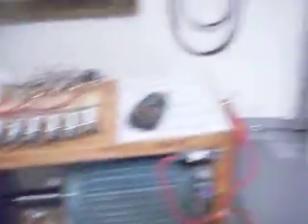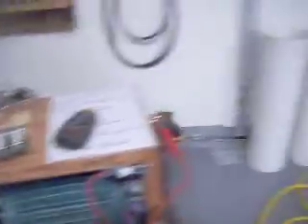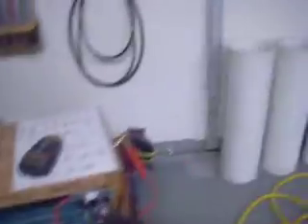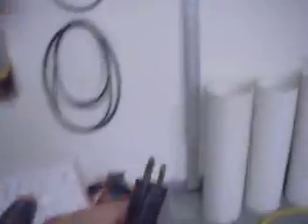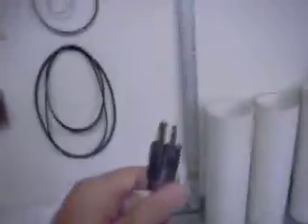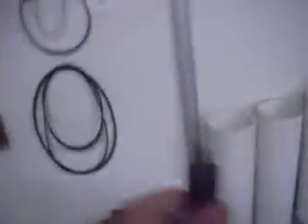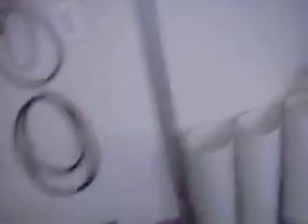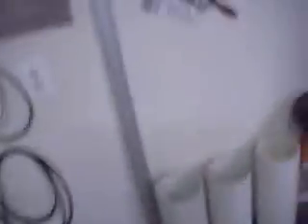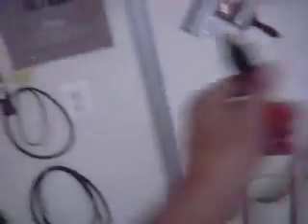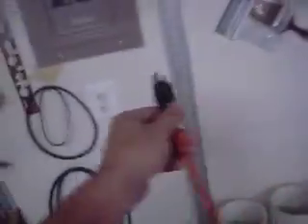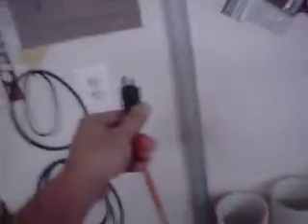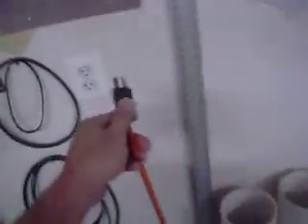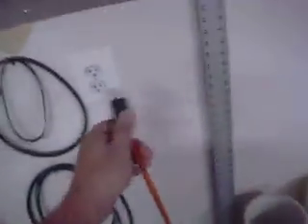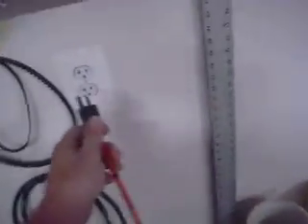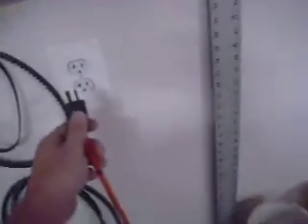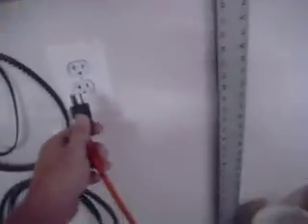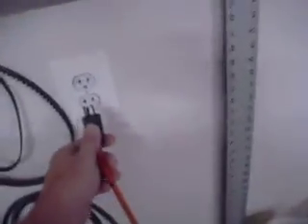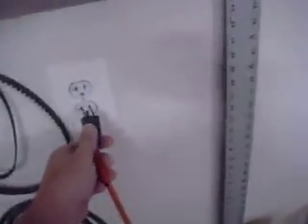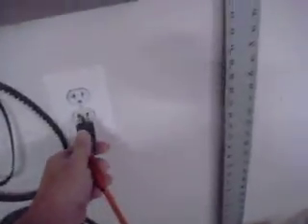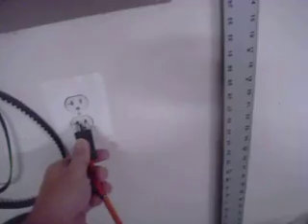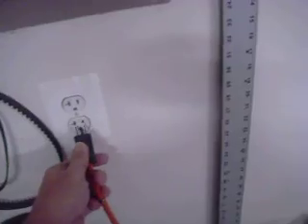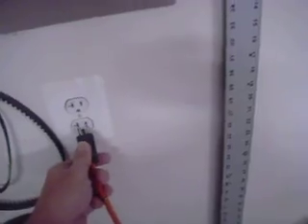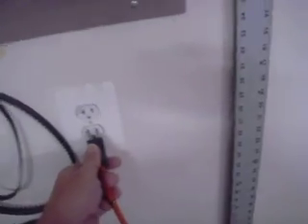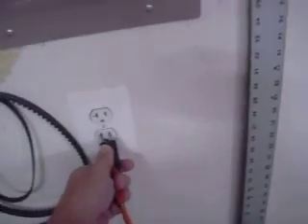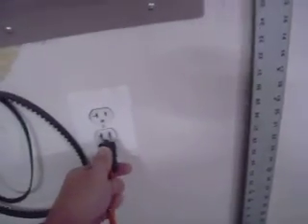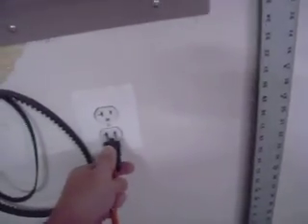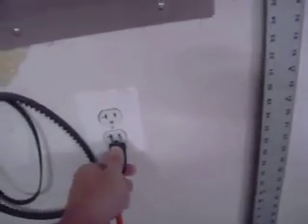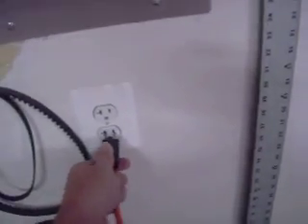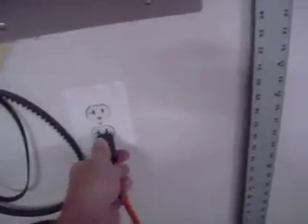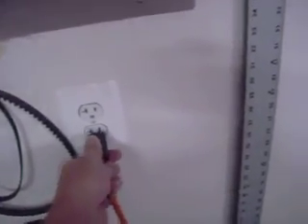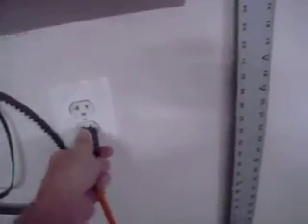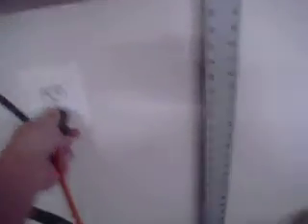So now we're going to go over here to get to the wall and plug in.